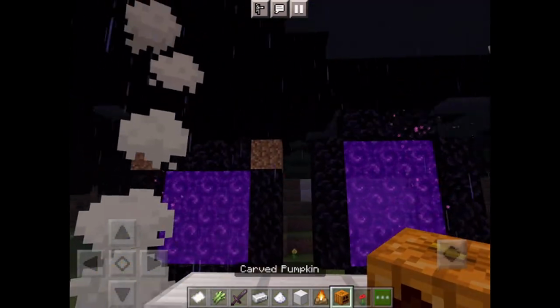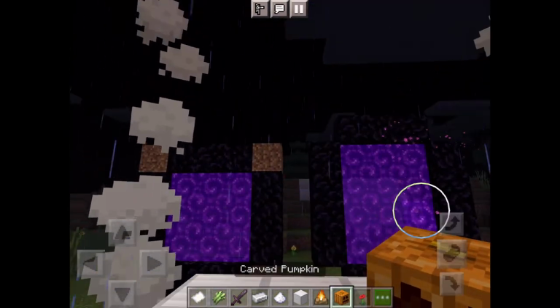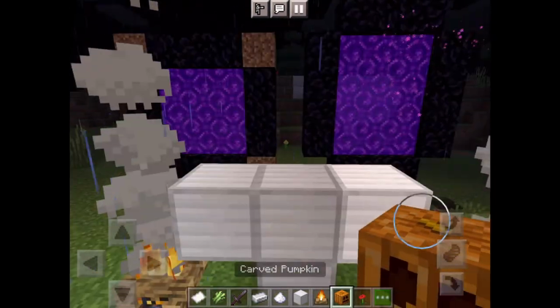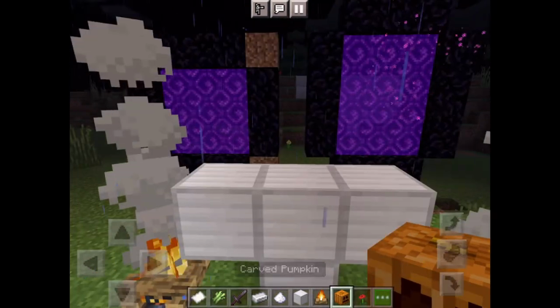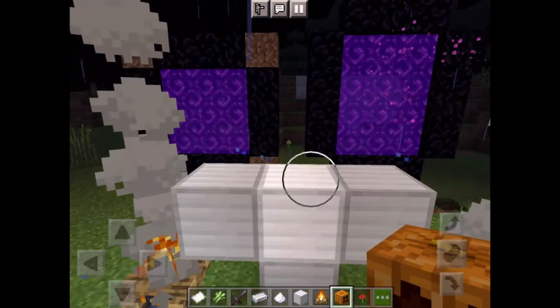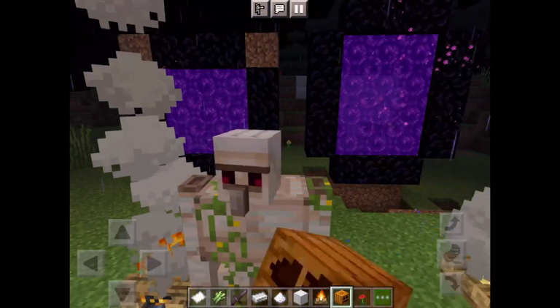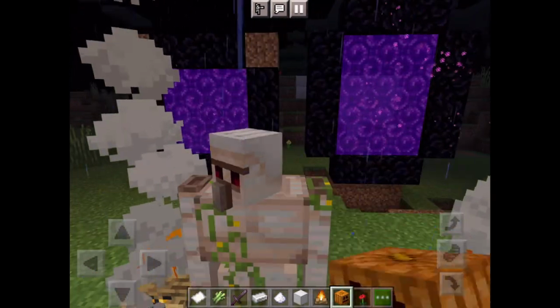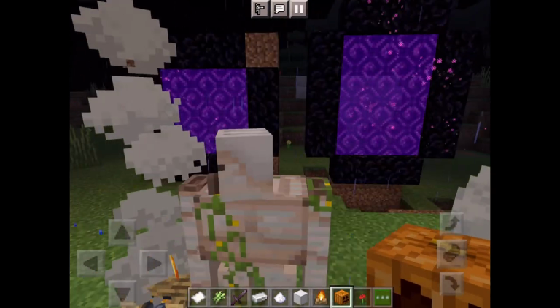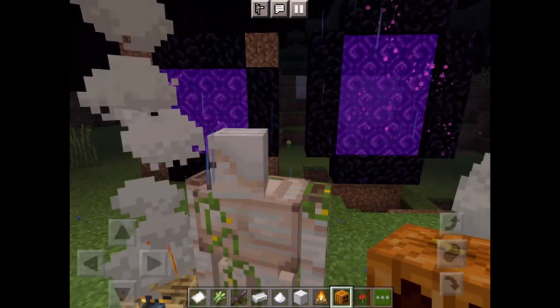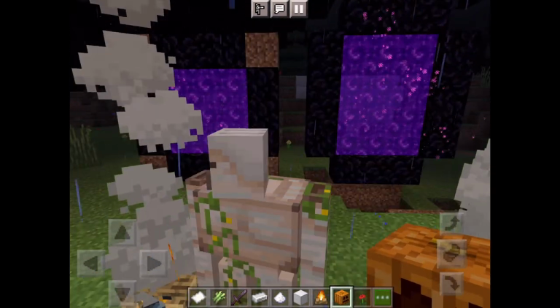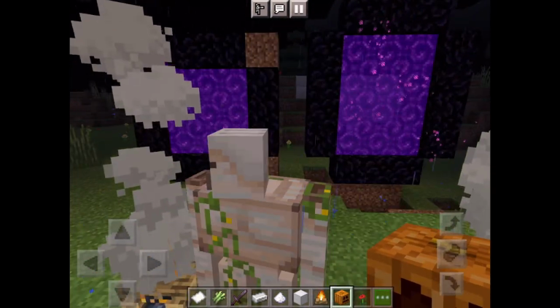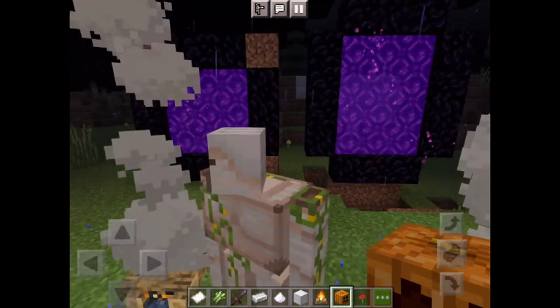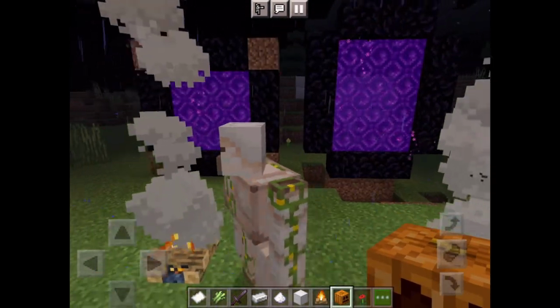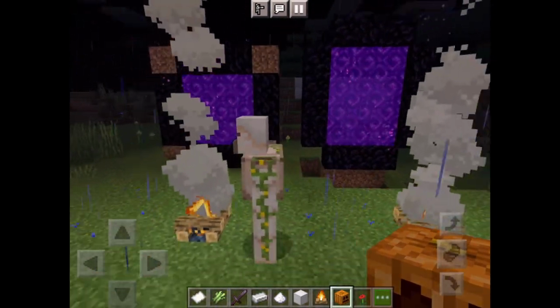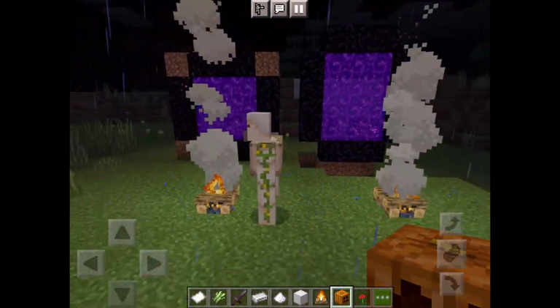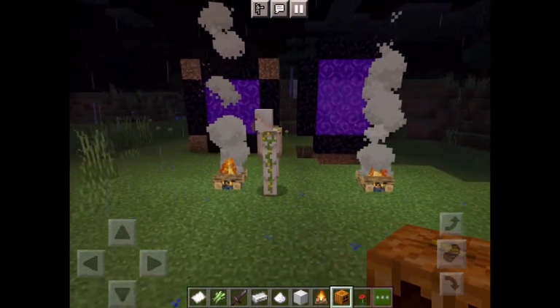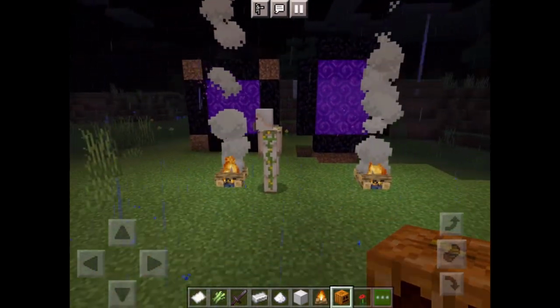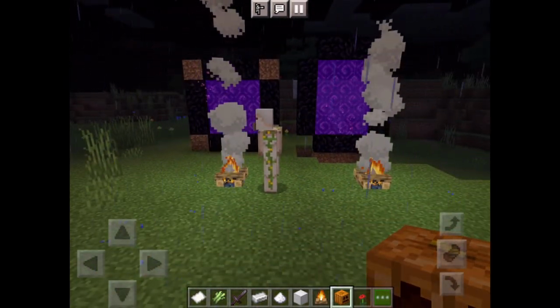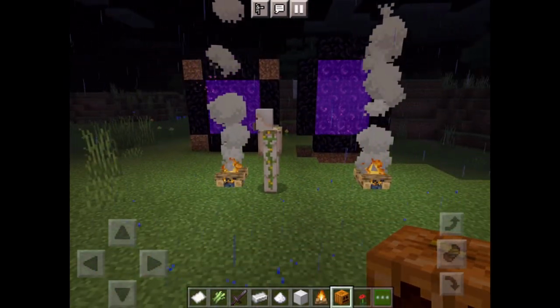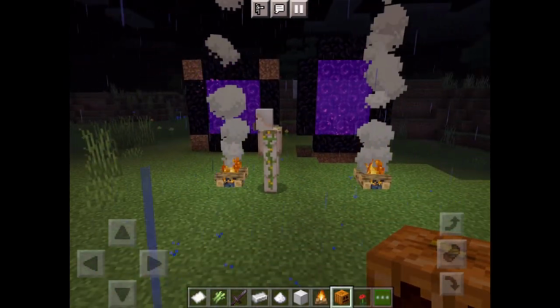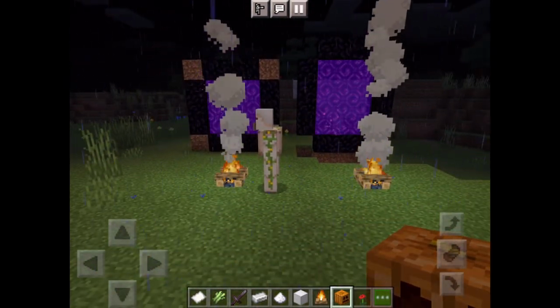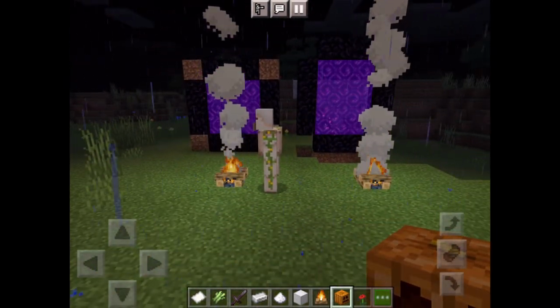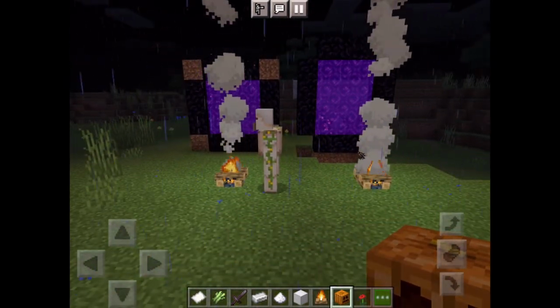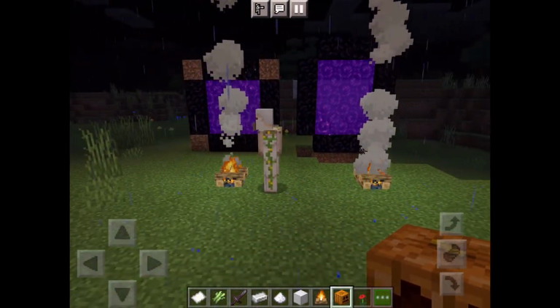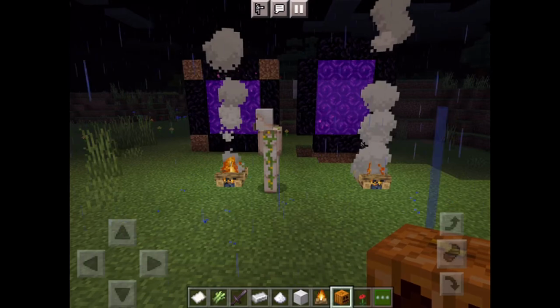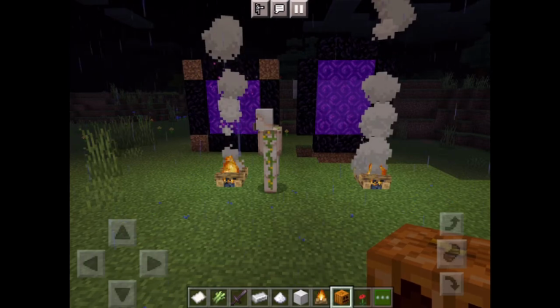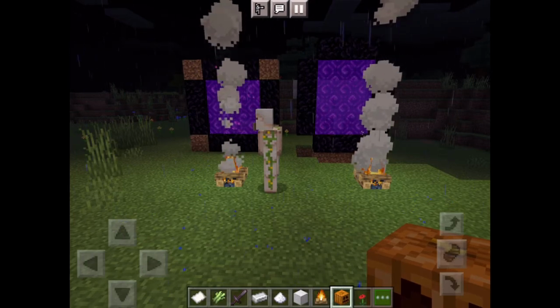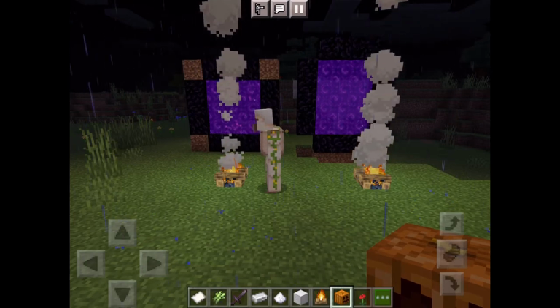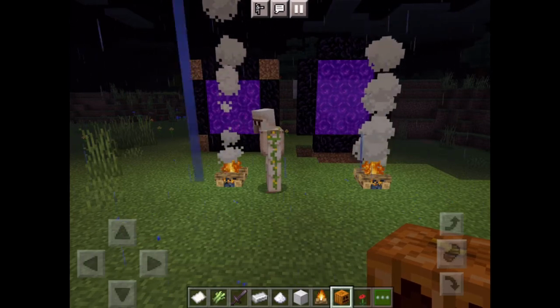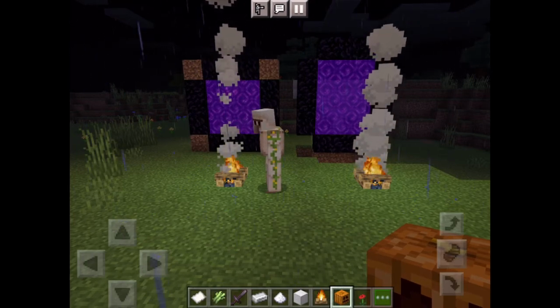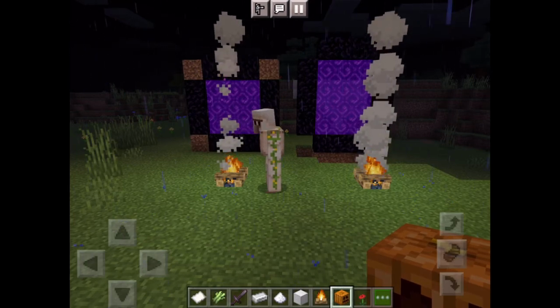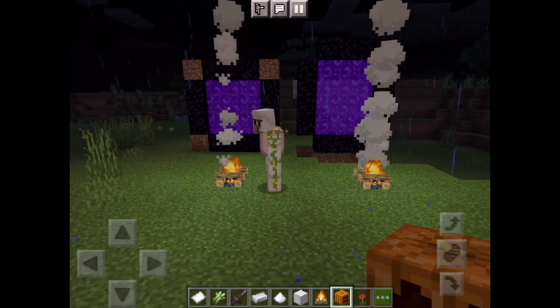And then you're gonna have to put the pumpkin head on top of the middle block. And that's it. Well done, you made an iron Frankenstein.